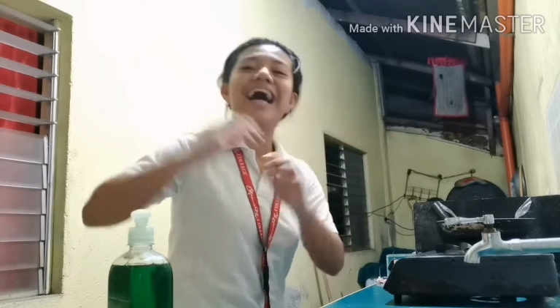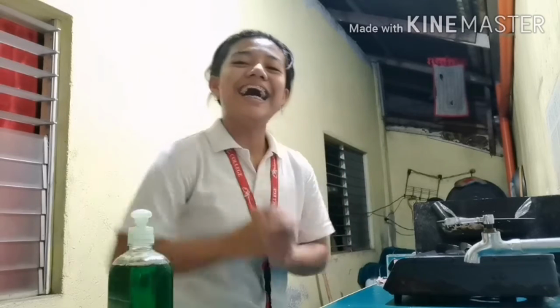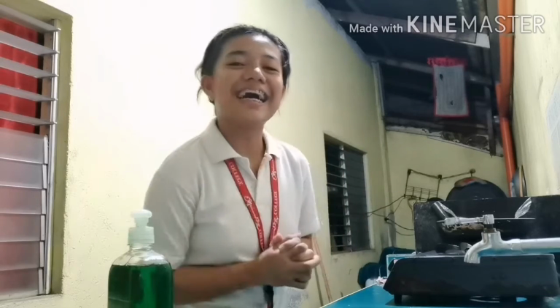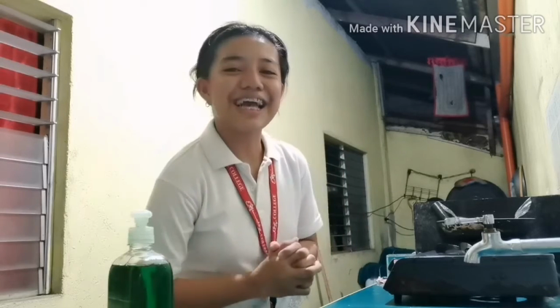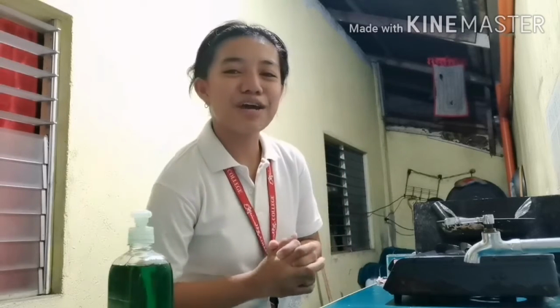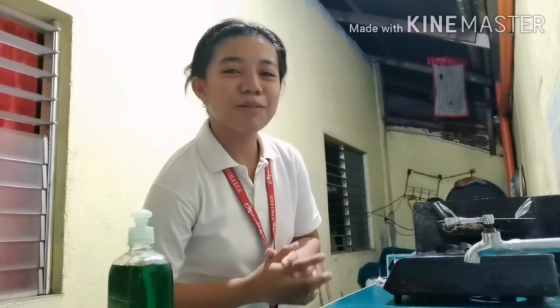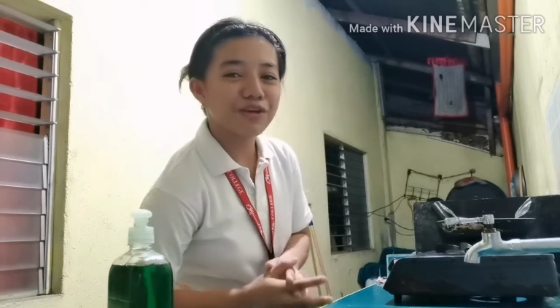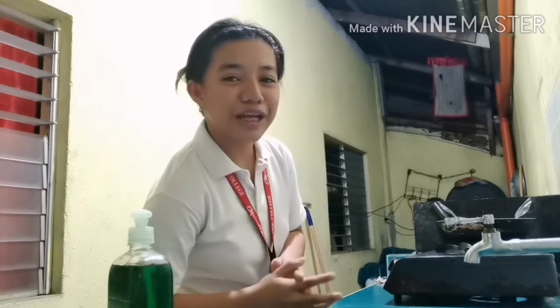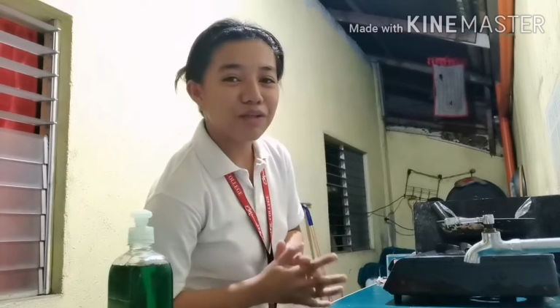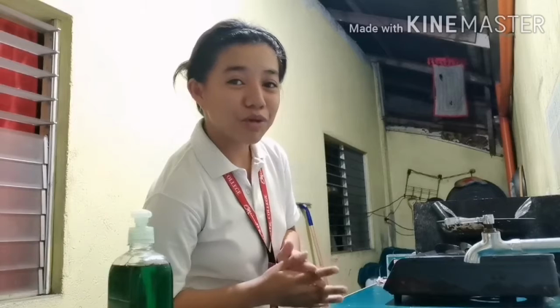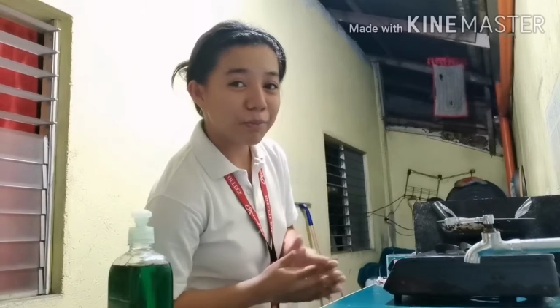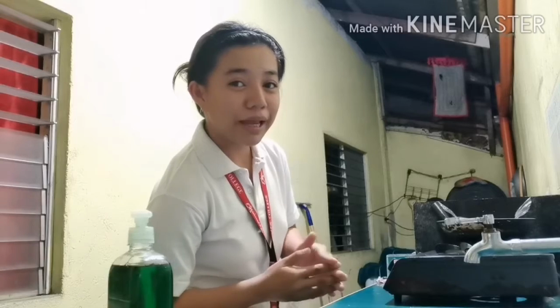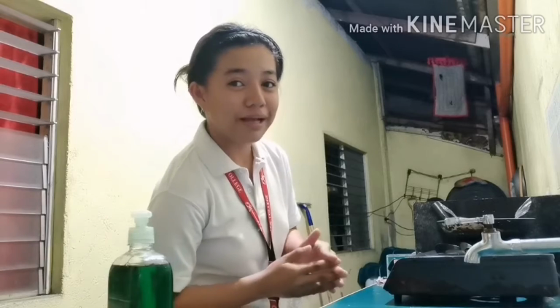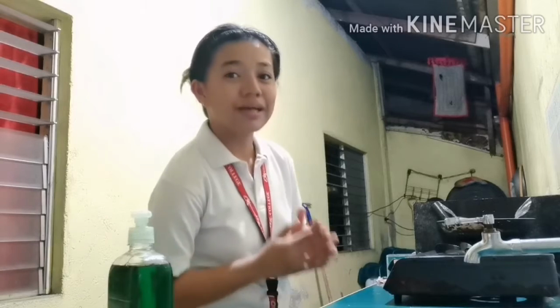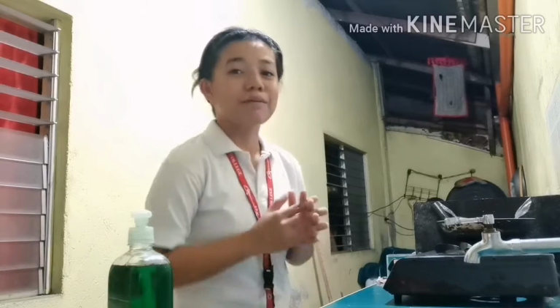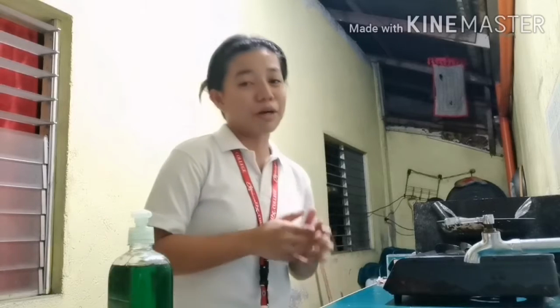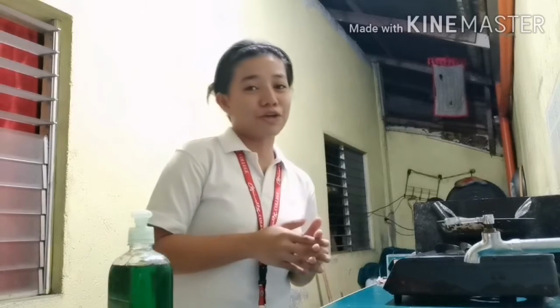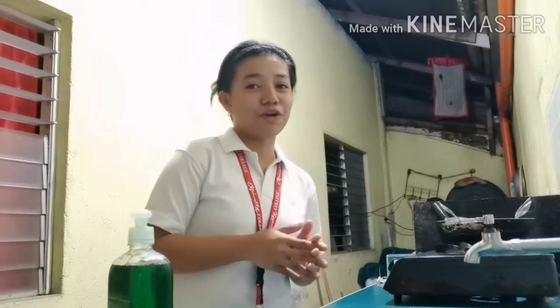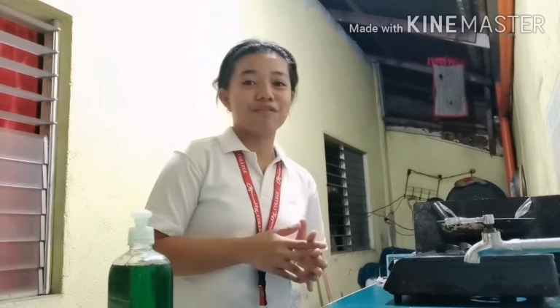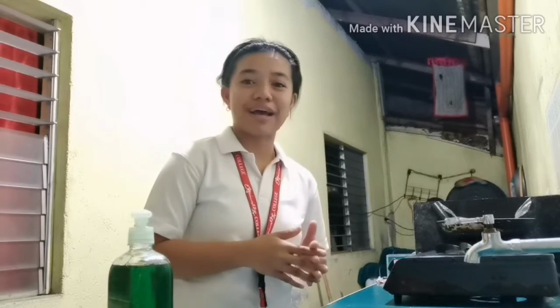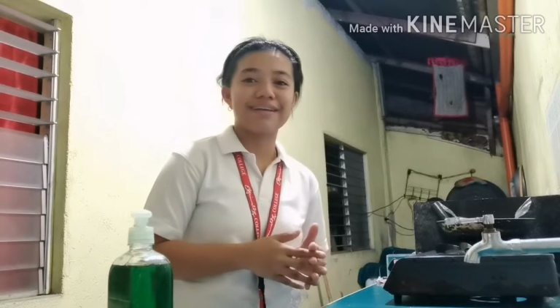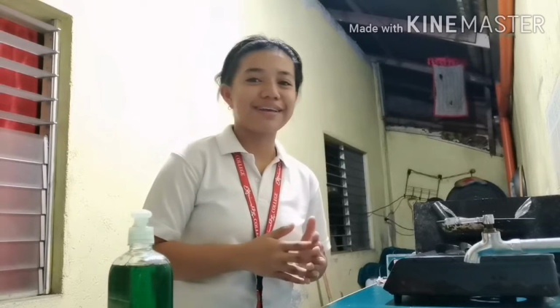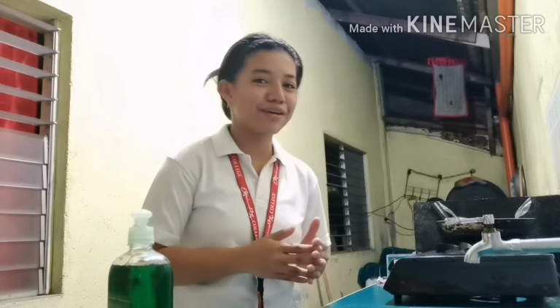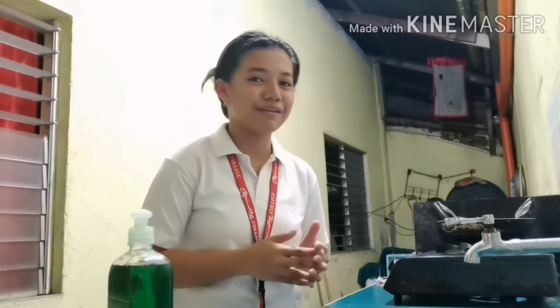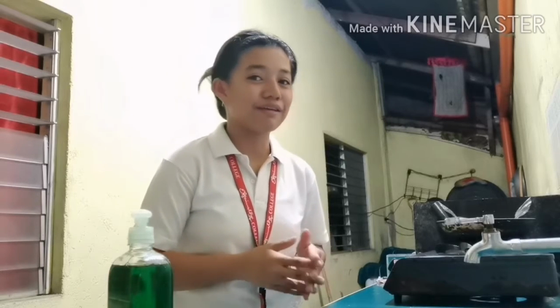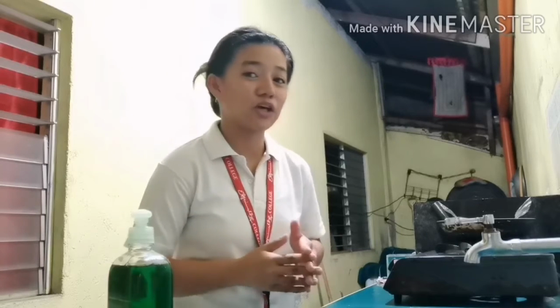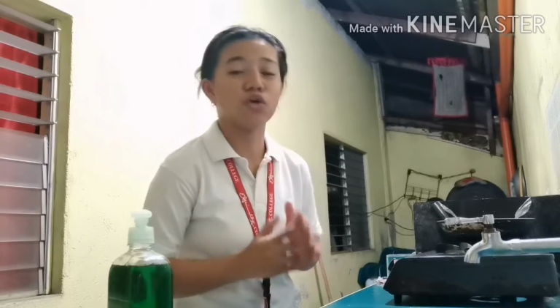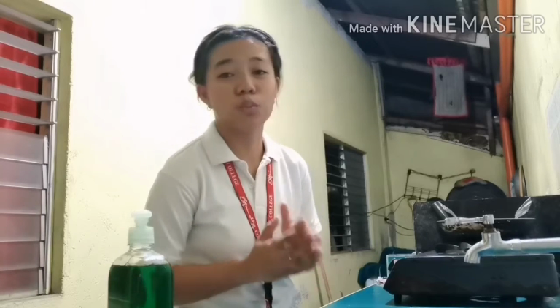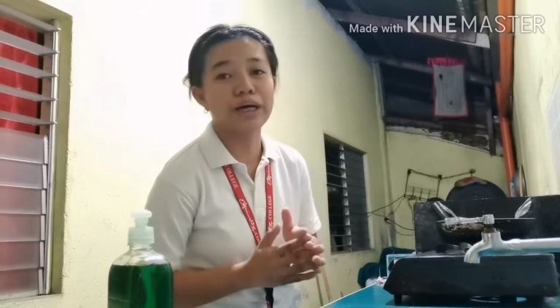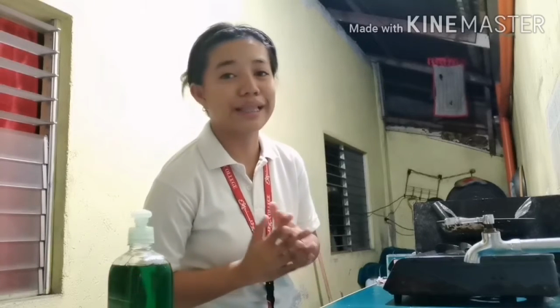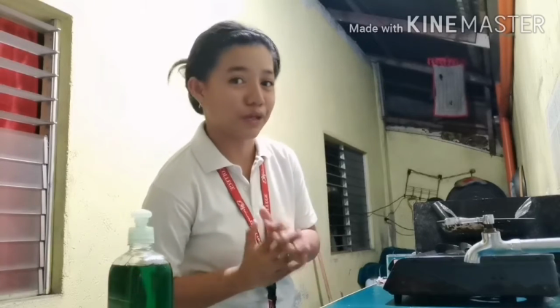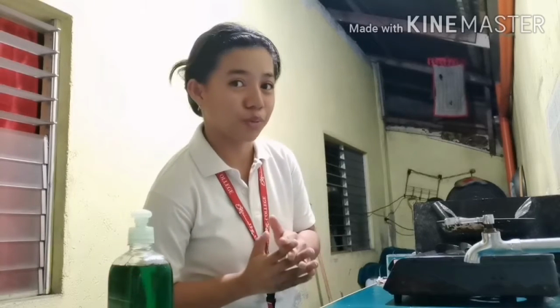I am Isherine V. Pehe, Bachelor of Science in Nursing, Section 1-1.